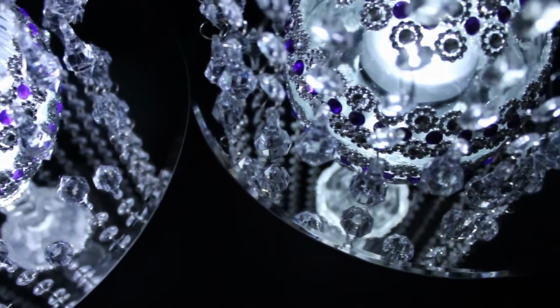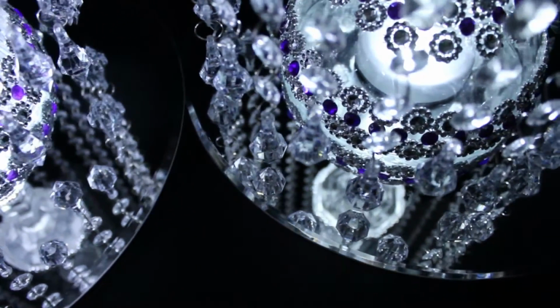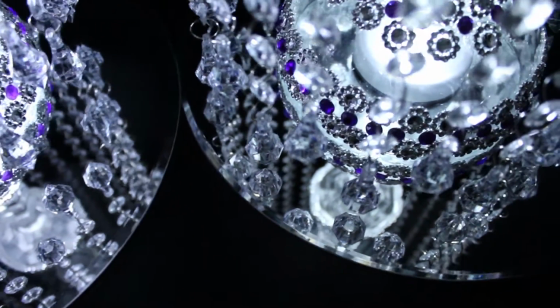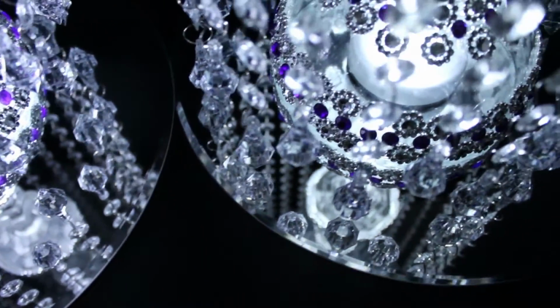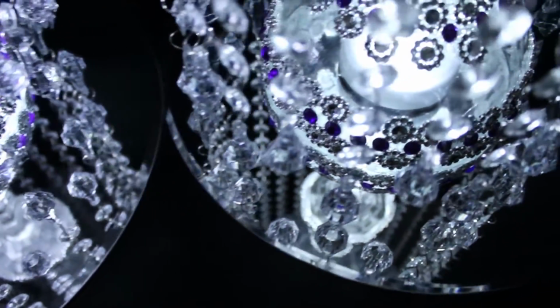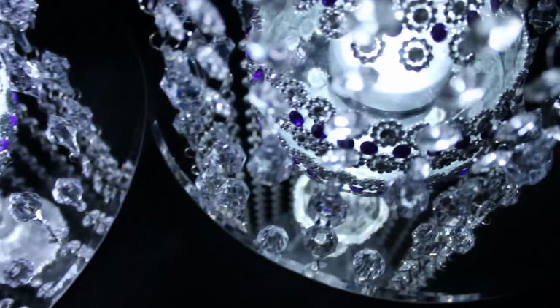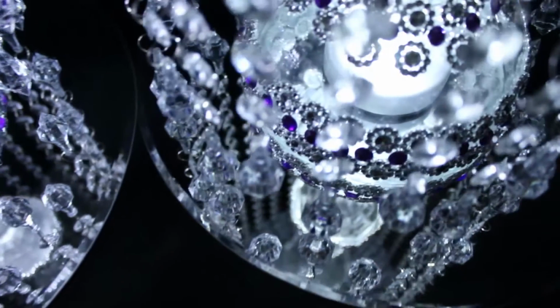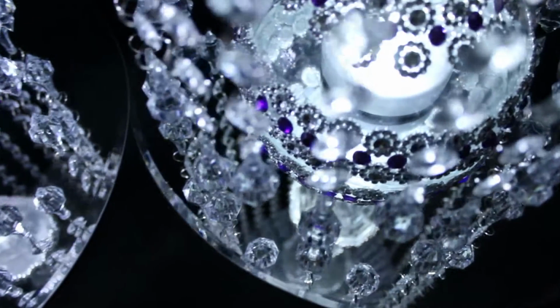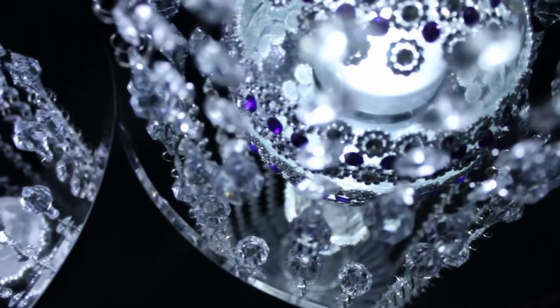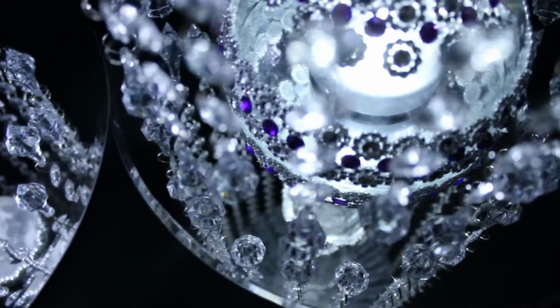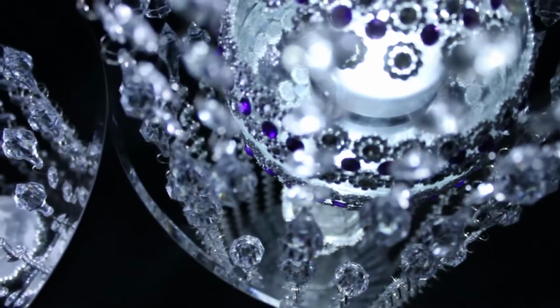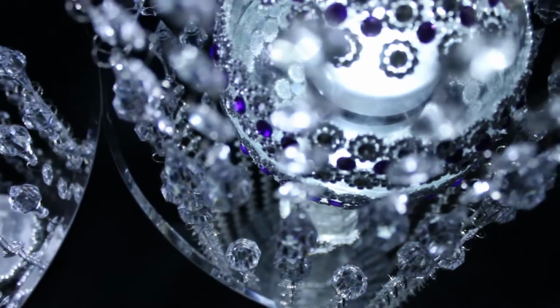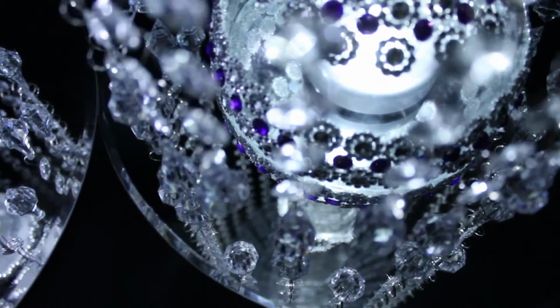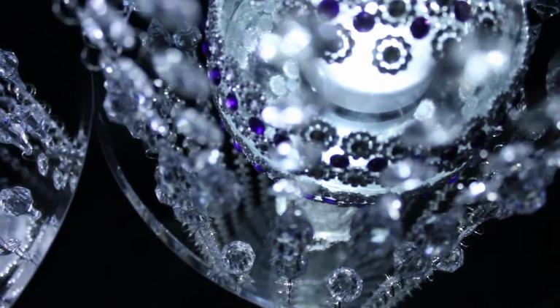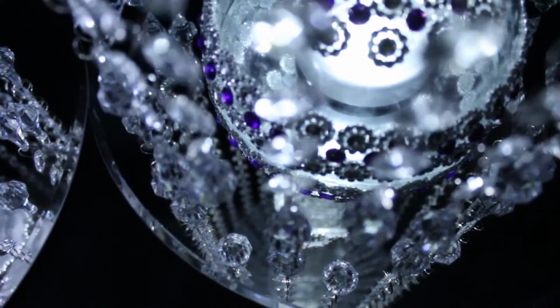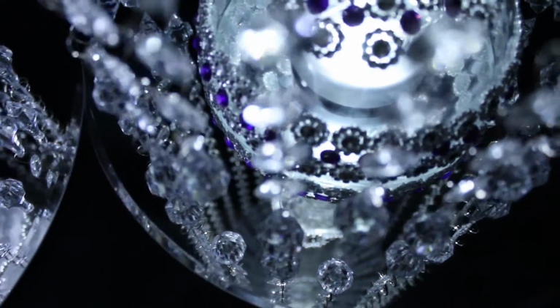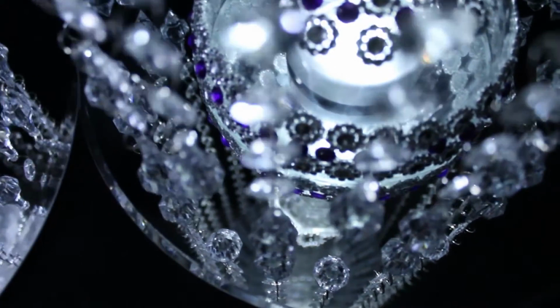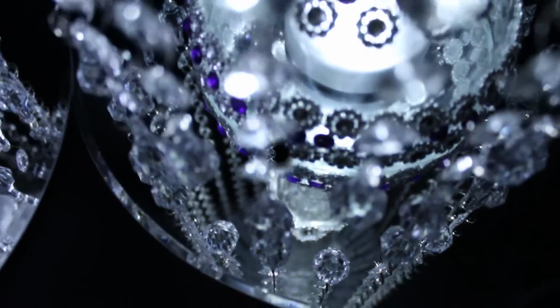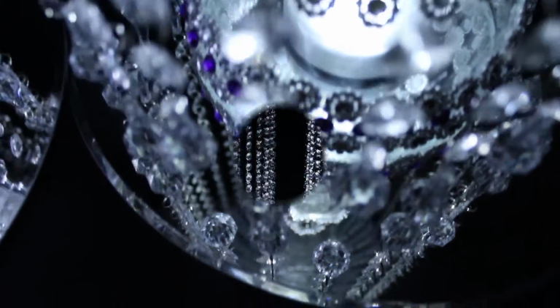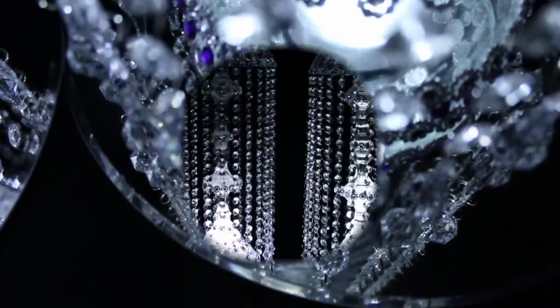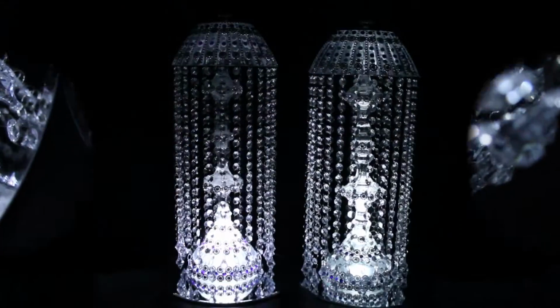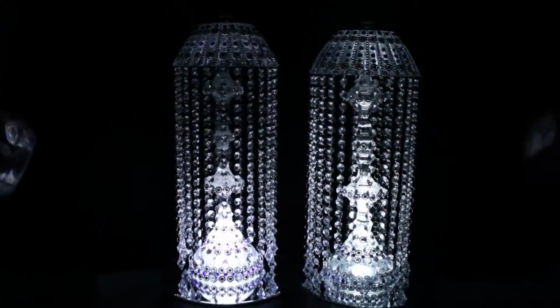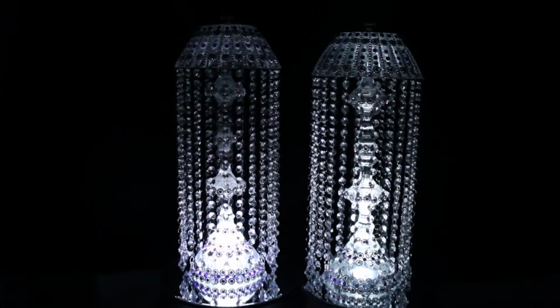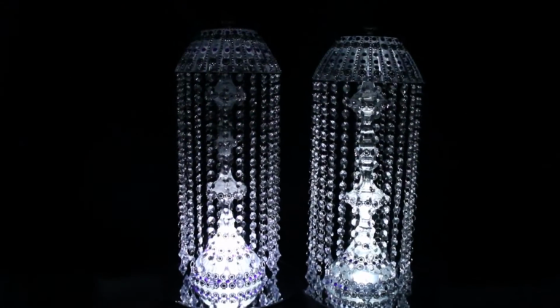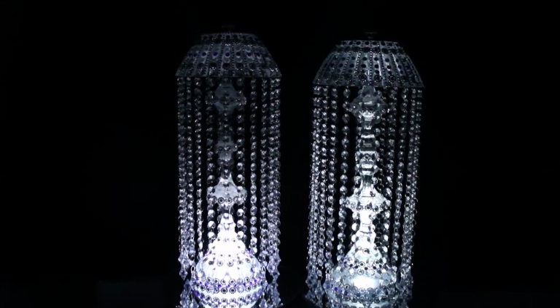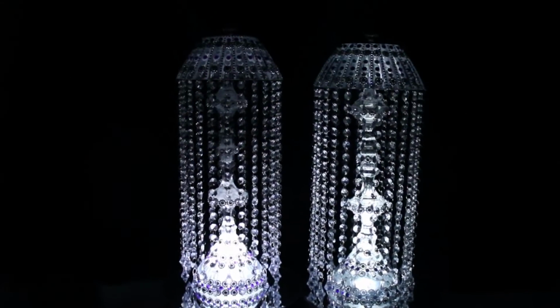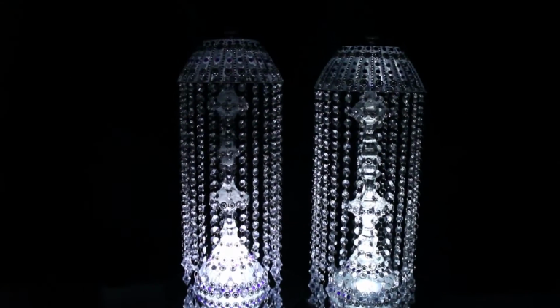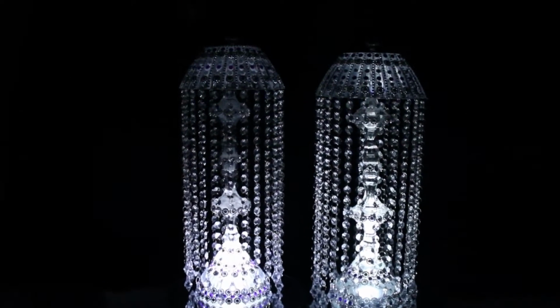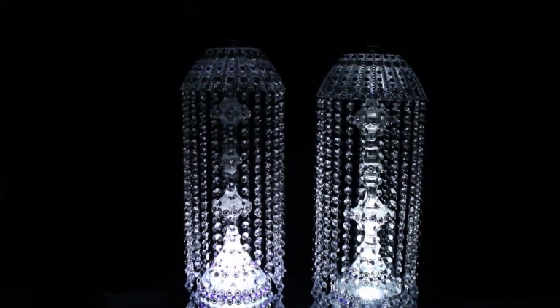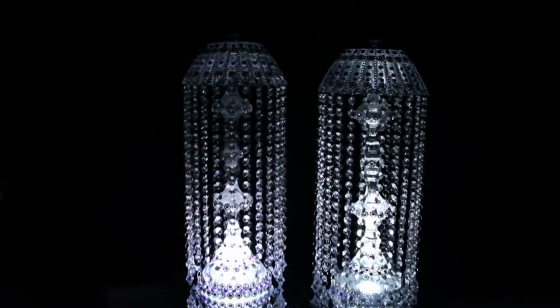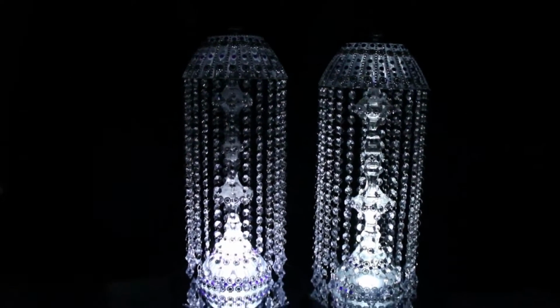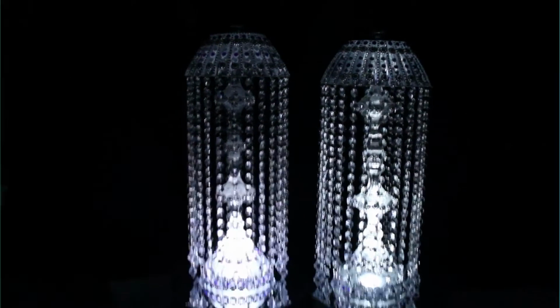Welcome to my channel. Today's video is about making a glass lamp with dollar store items.